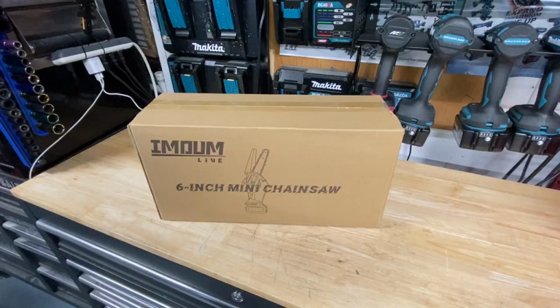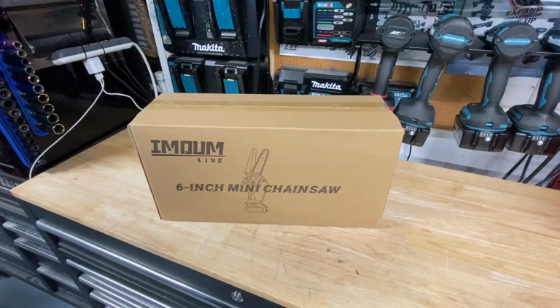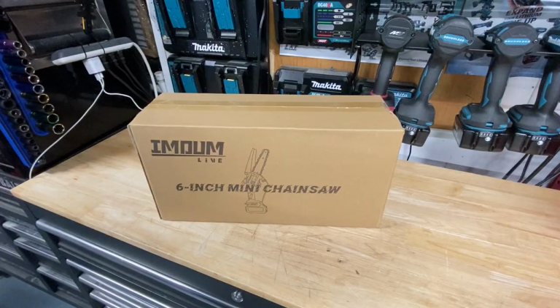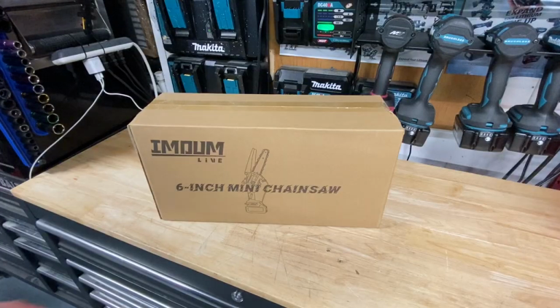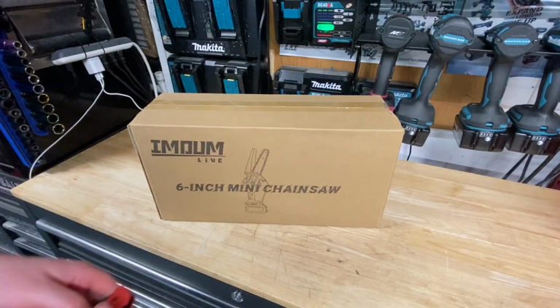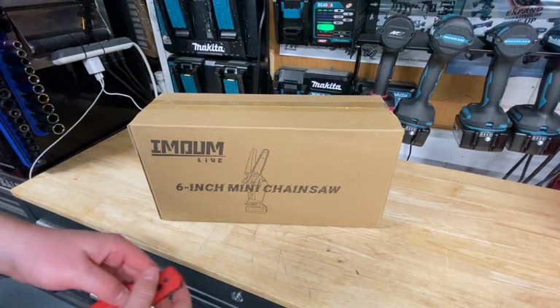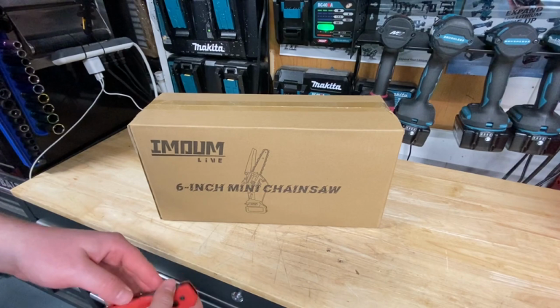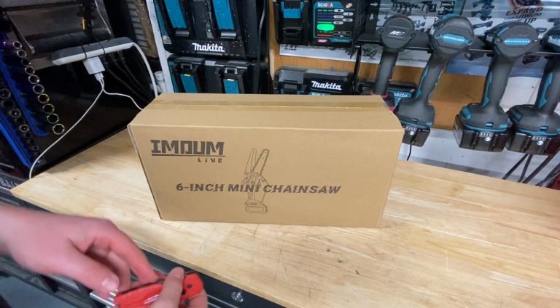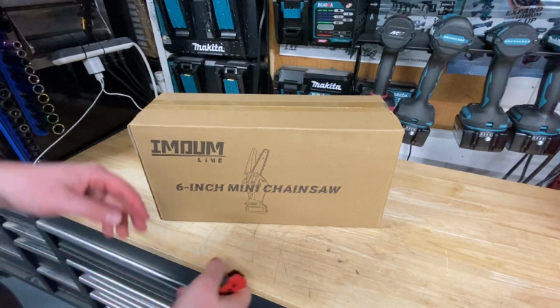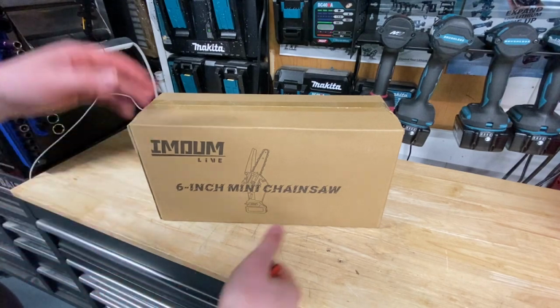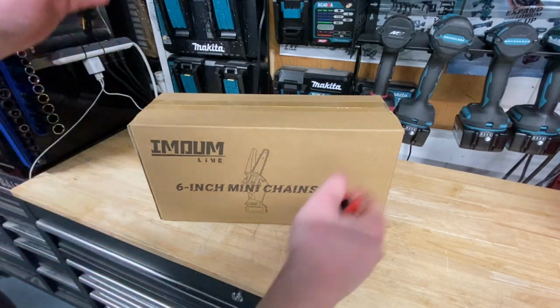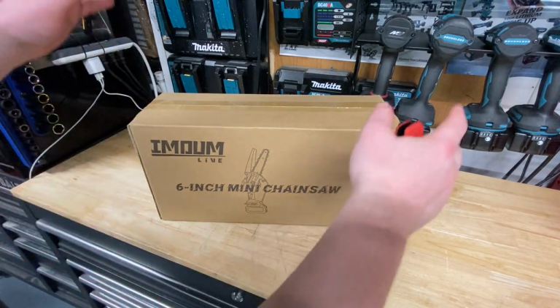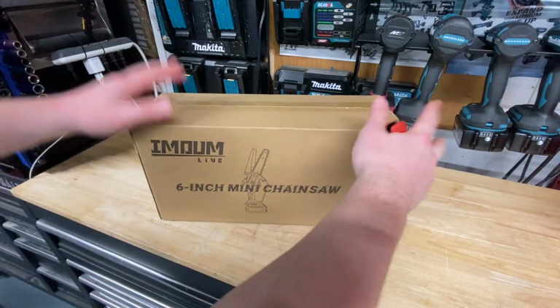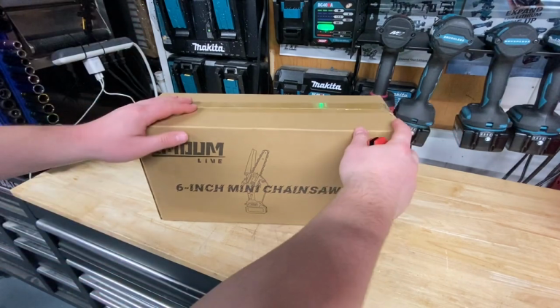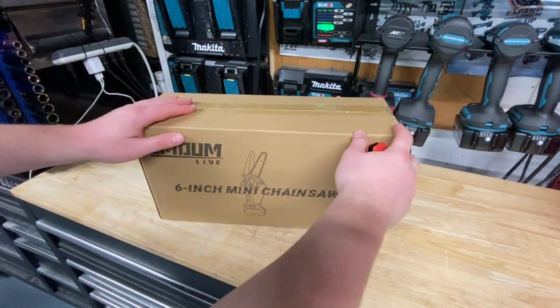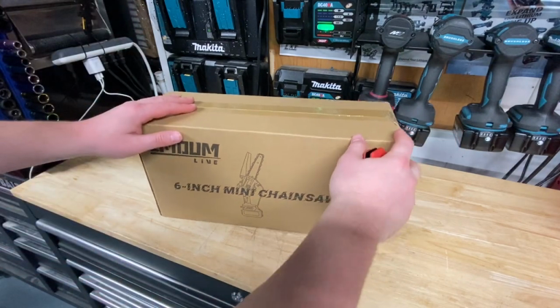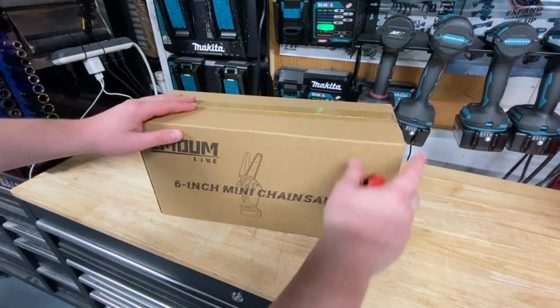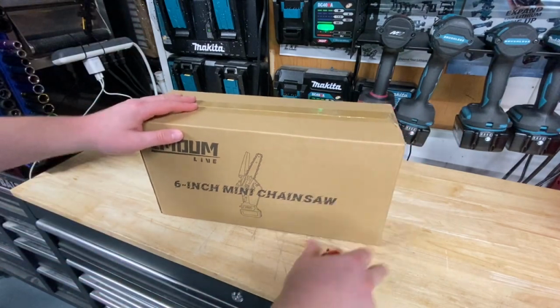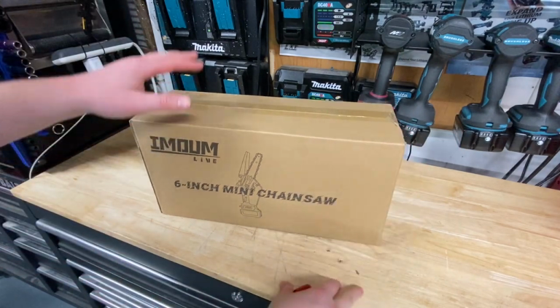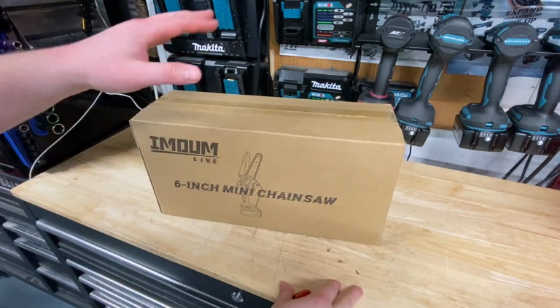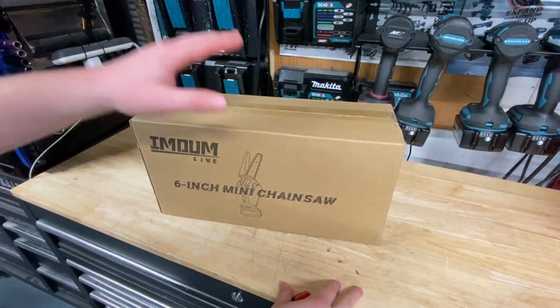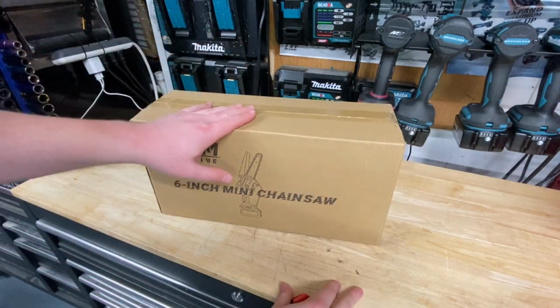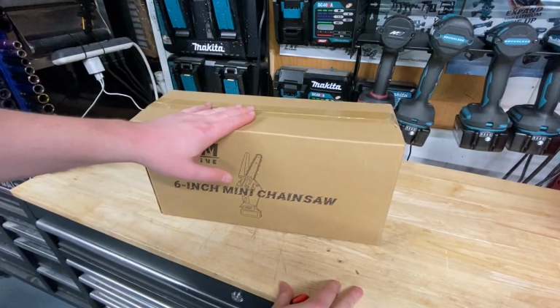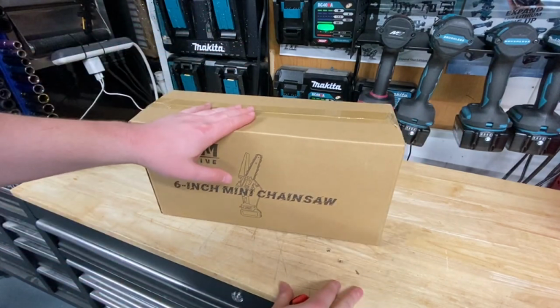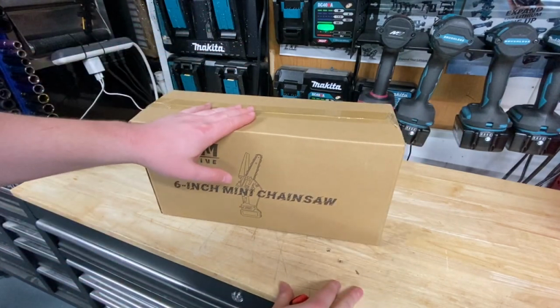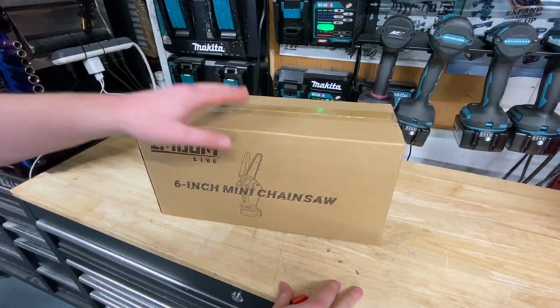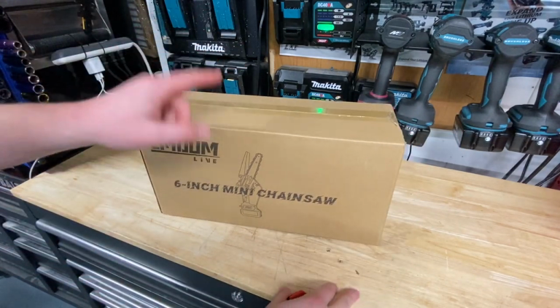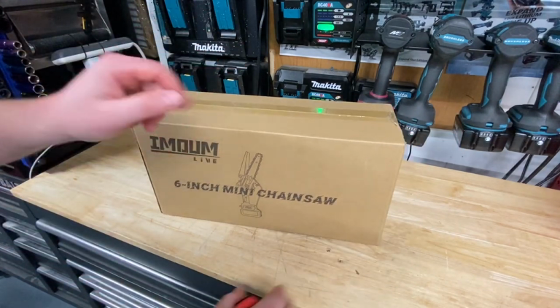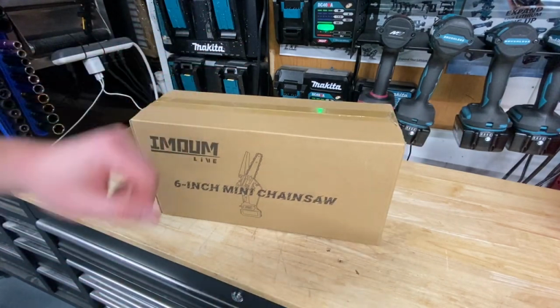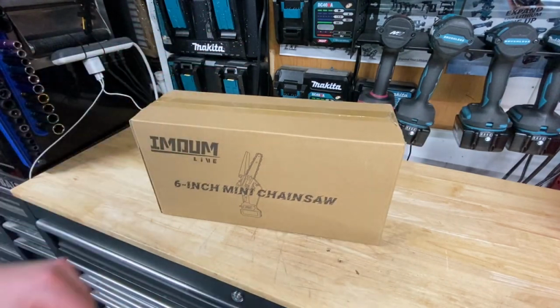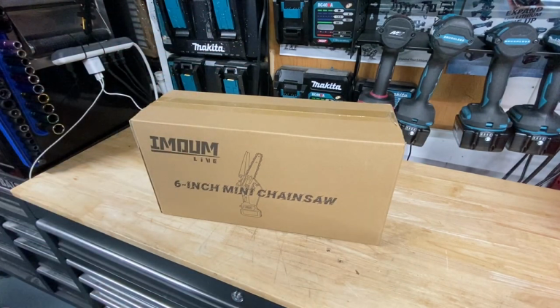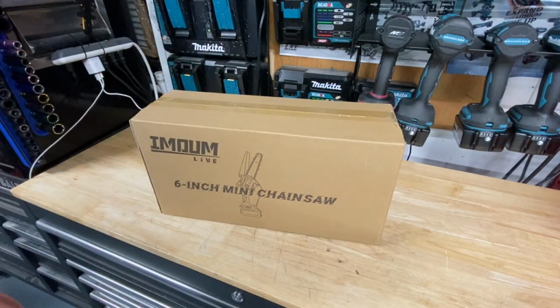What's going on guys? Indy here with Ultimate Tour Reviews. Got a fun little unboxing and review for you today.